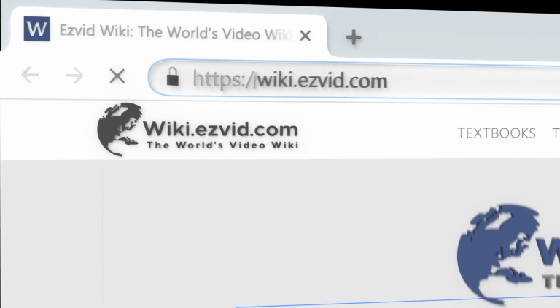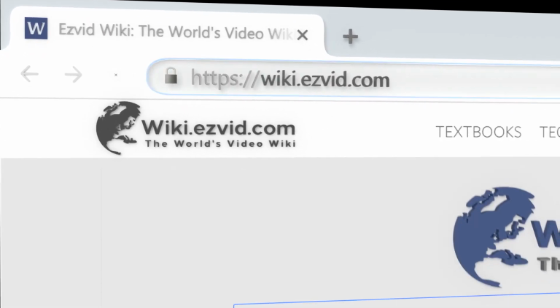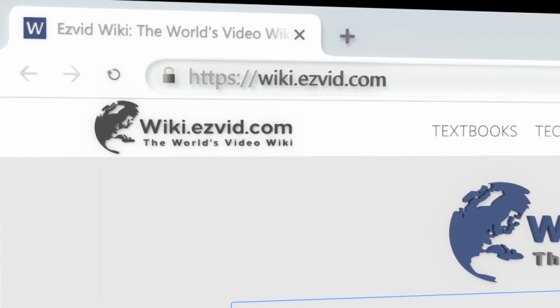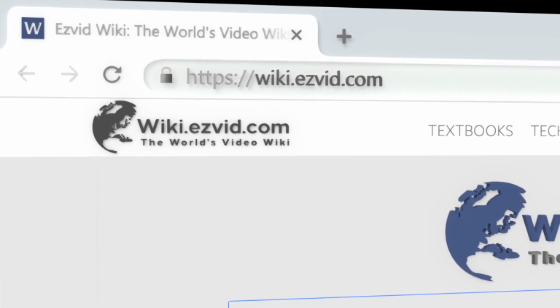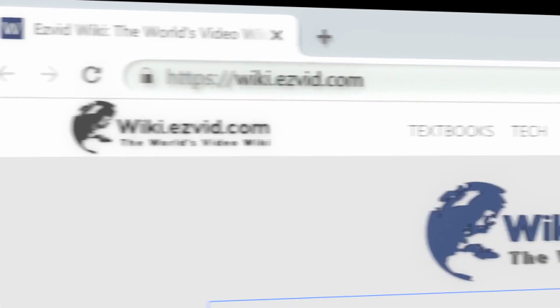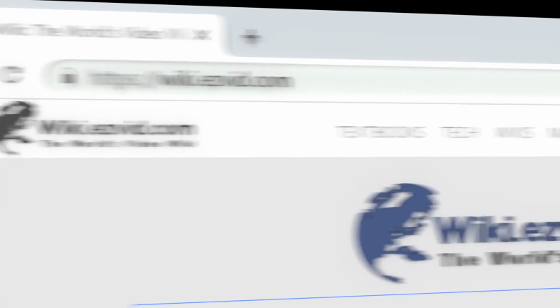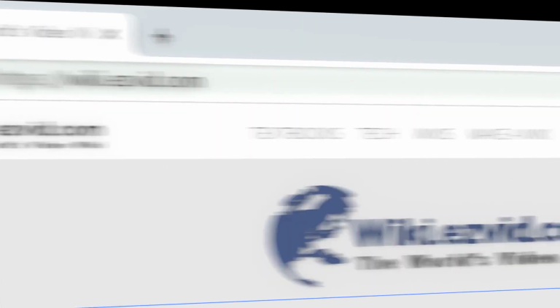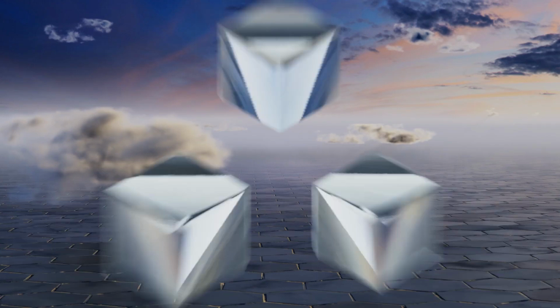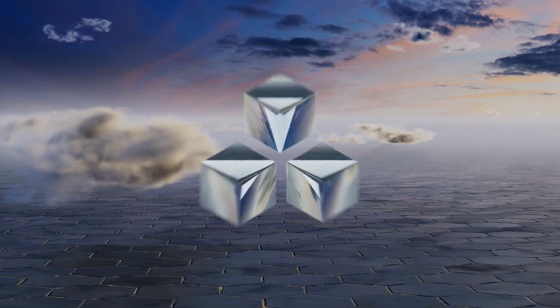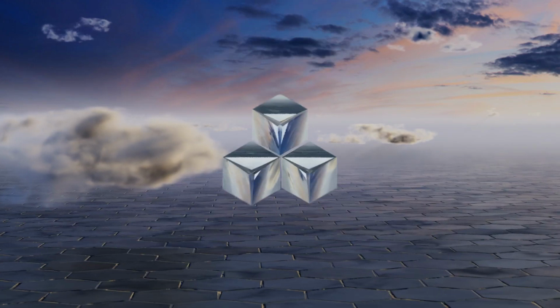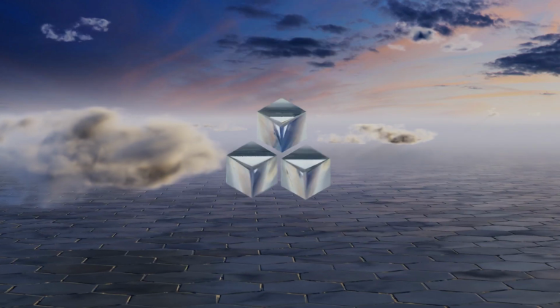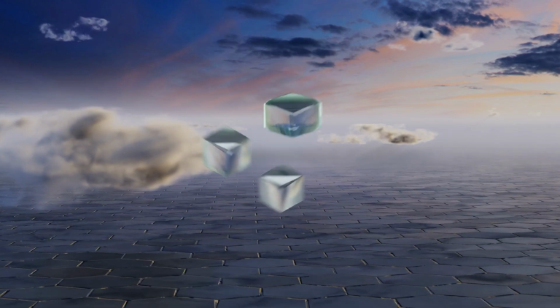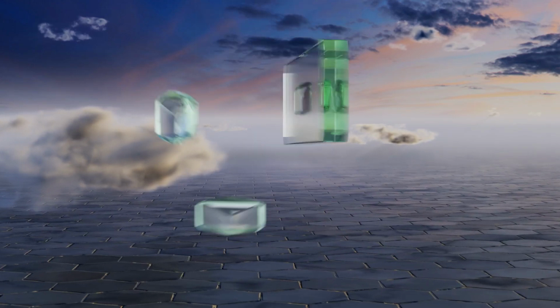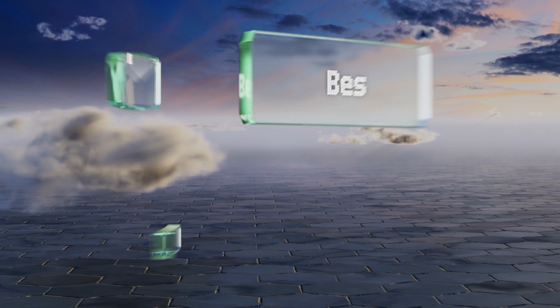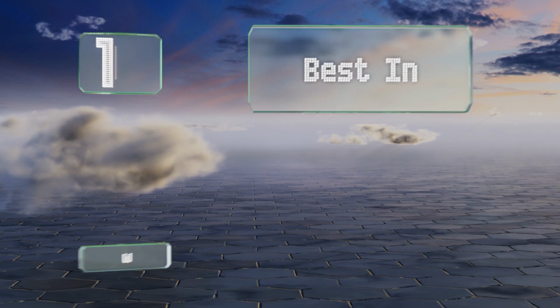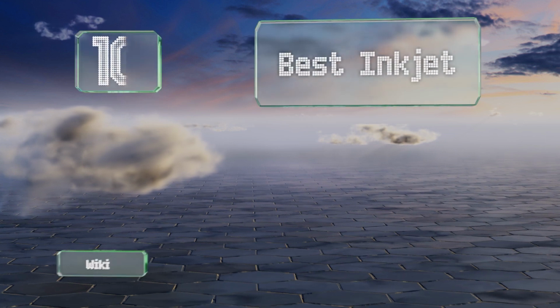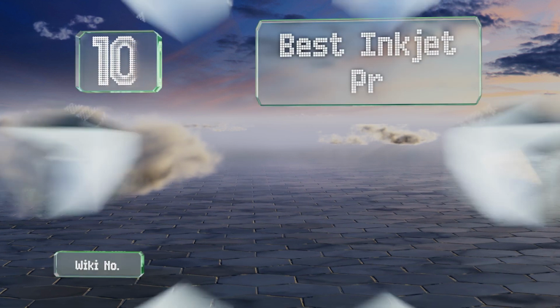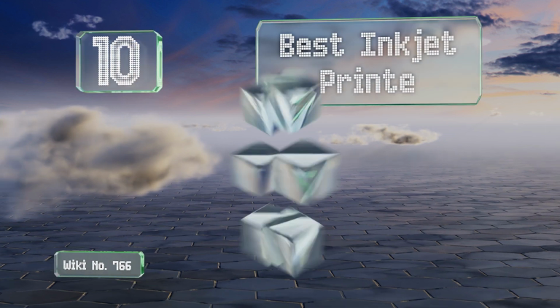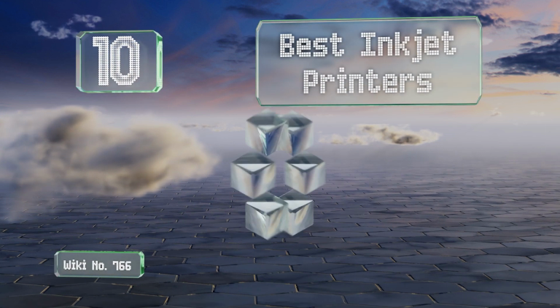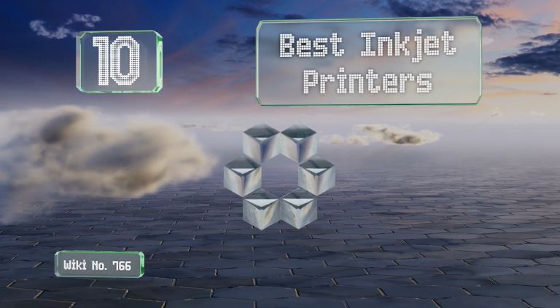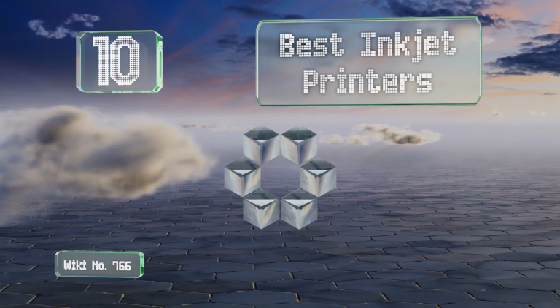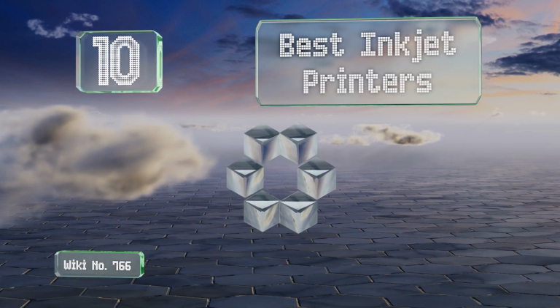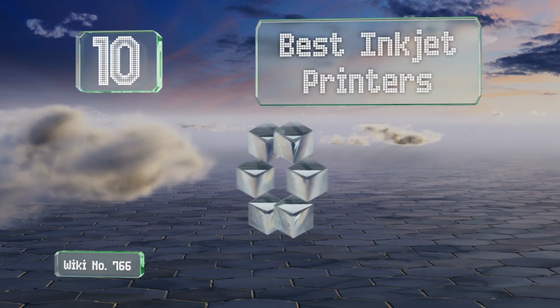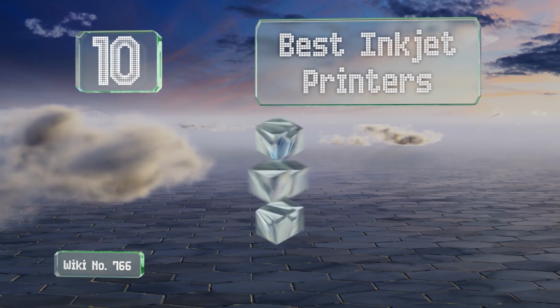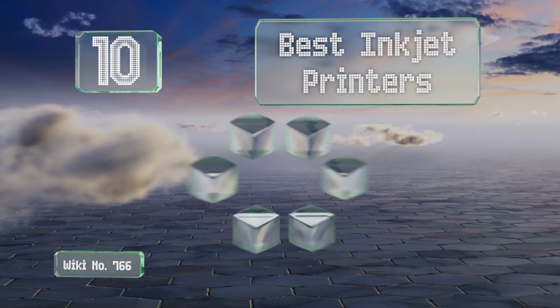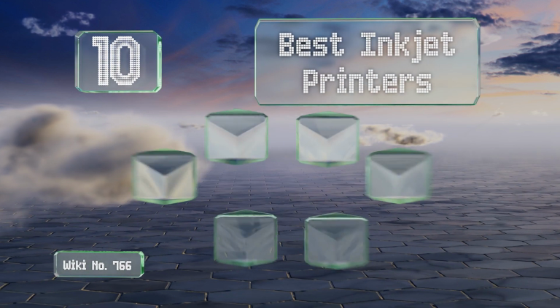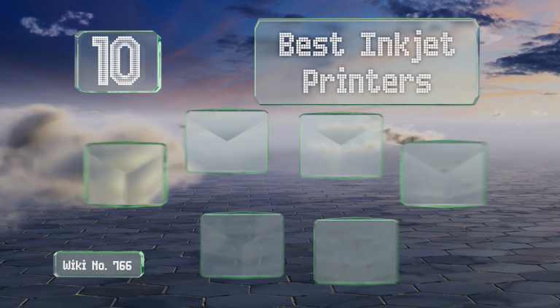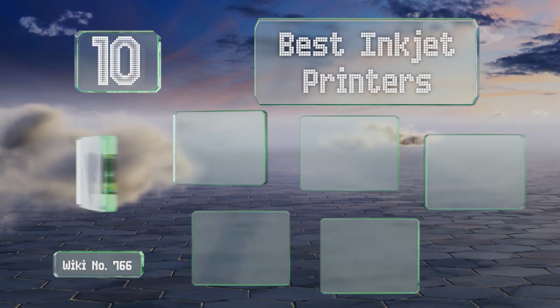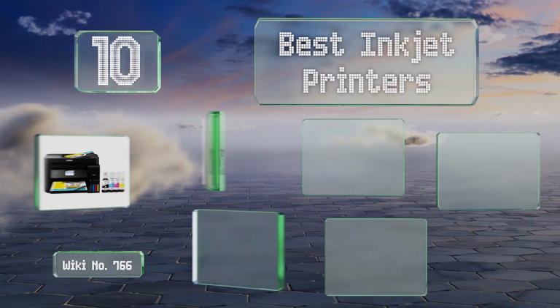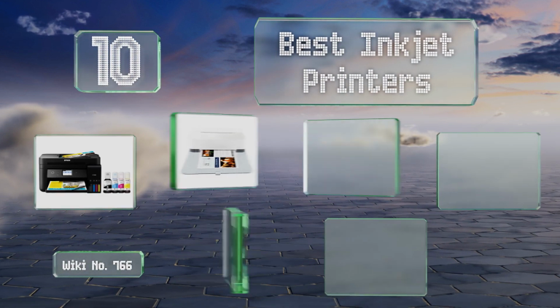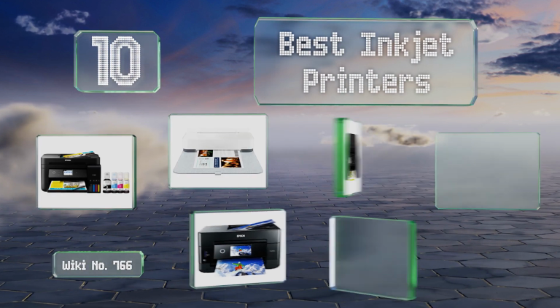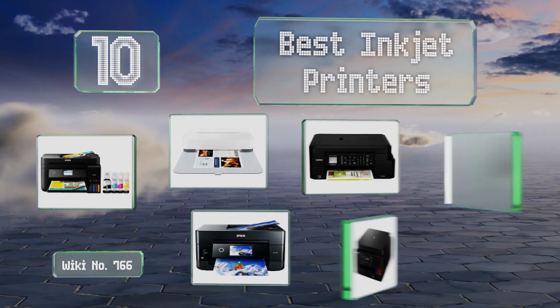EasyVid presents the 10 best inkjet printers. Let's get started with the list.